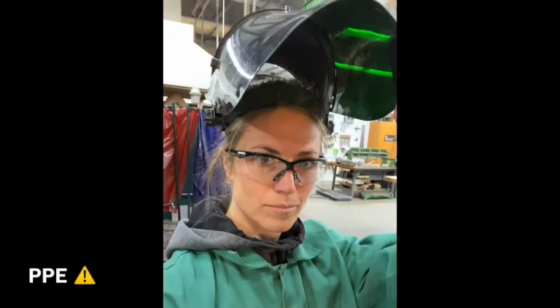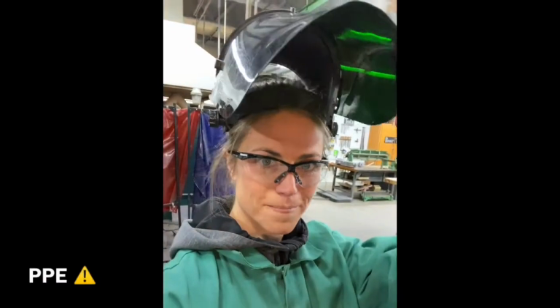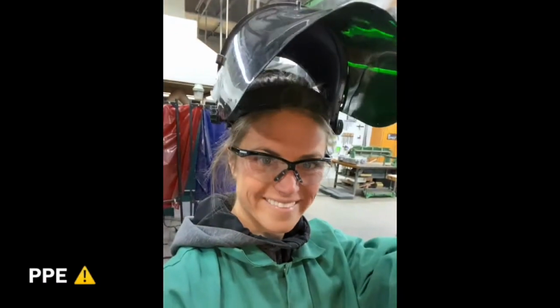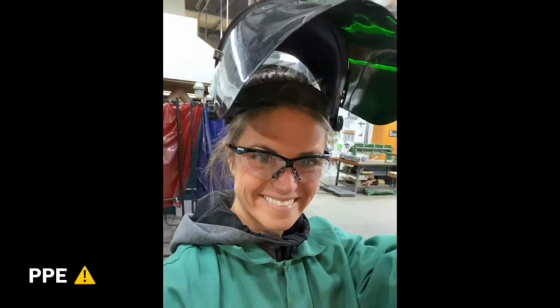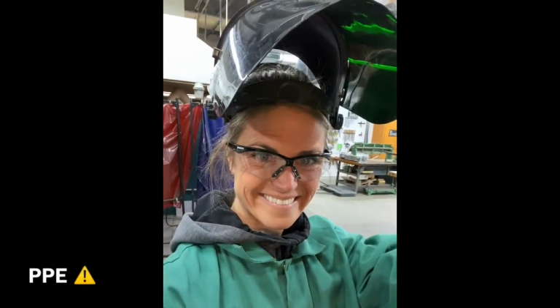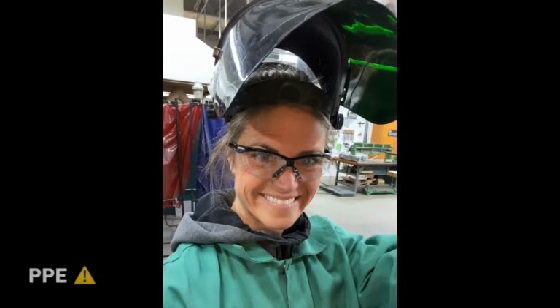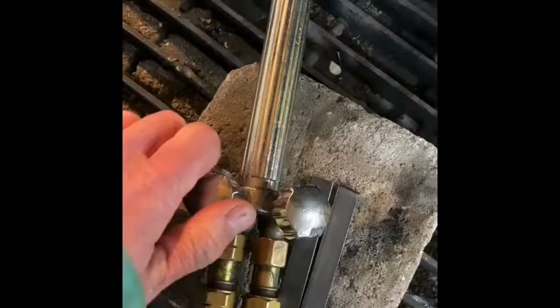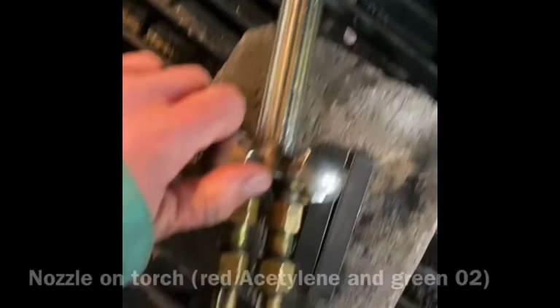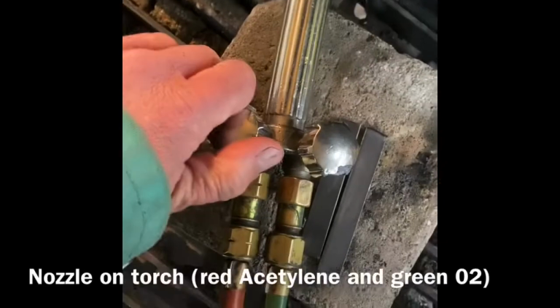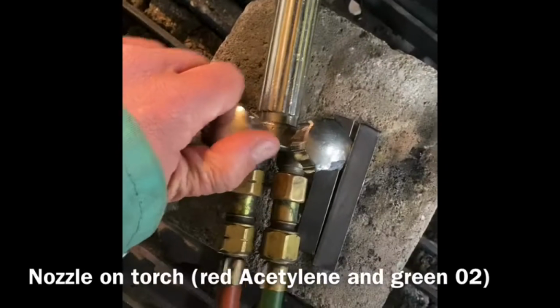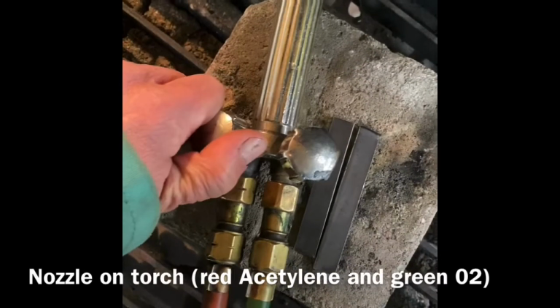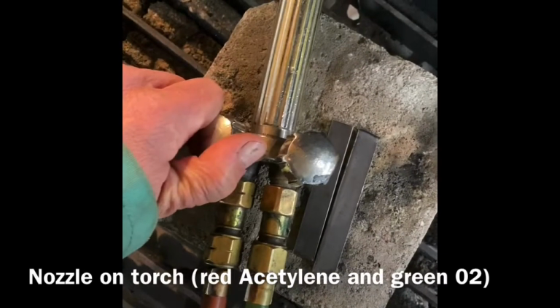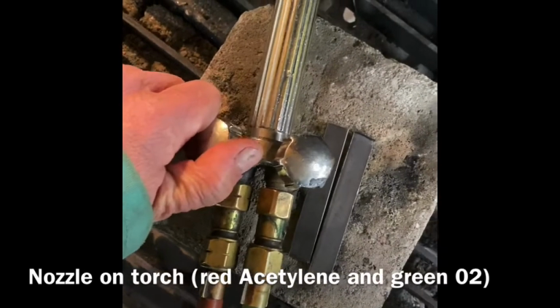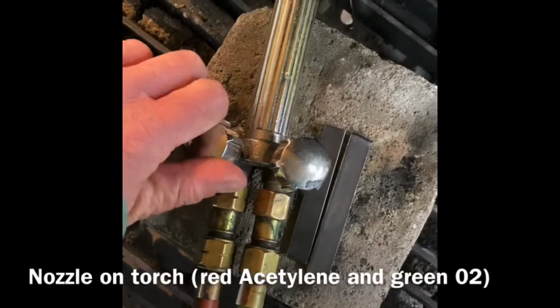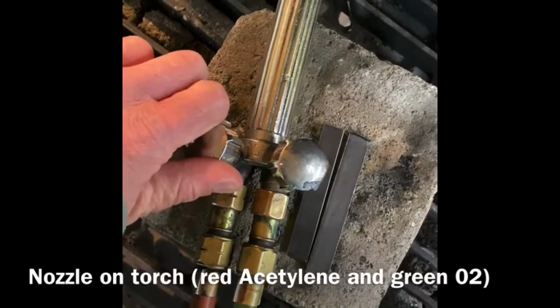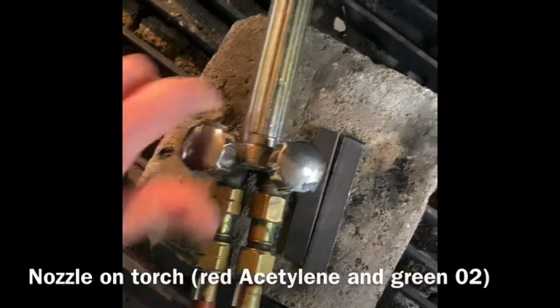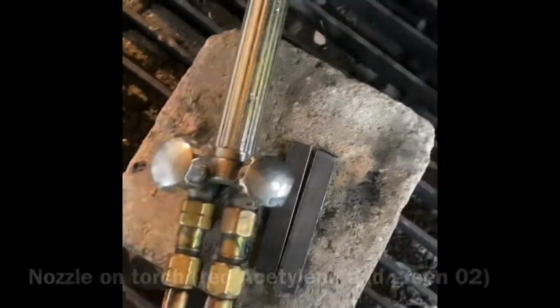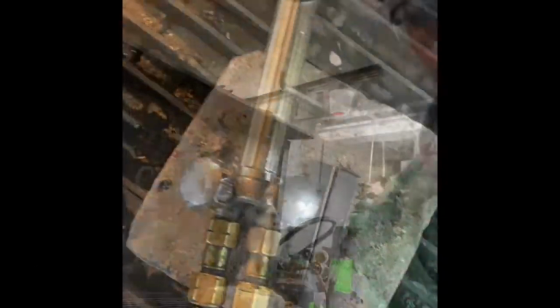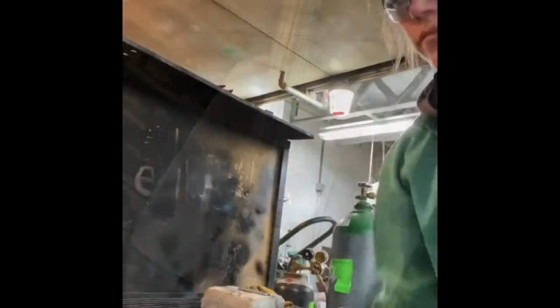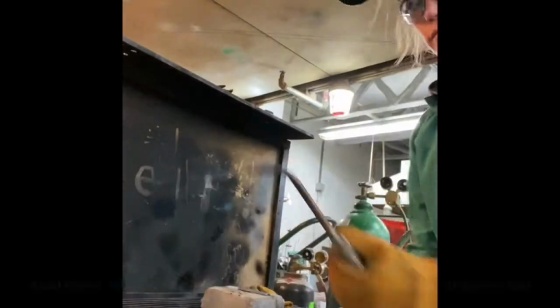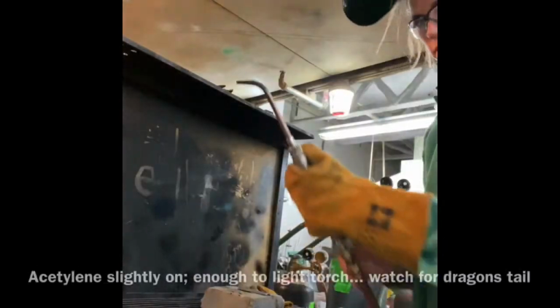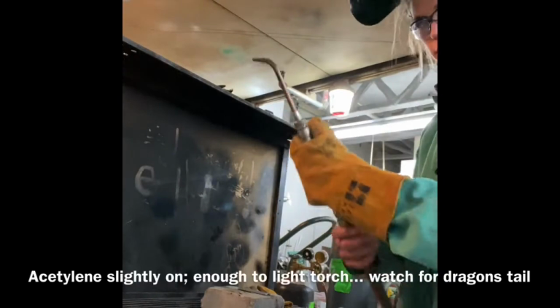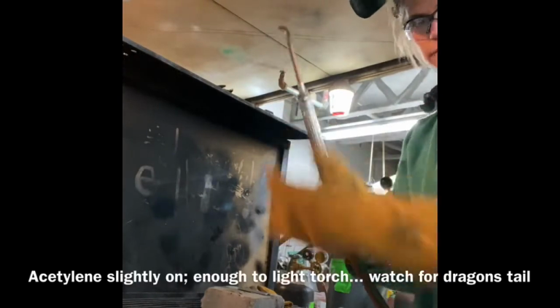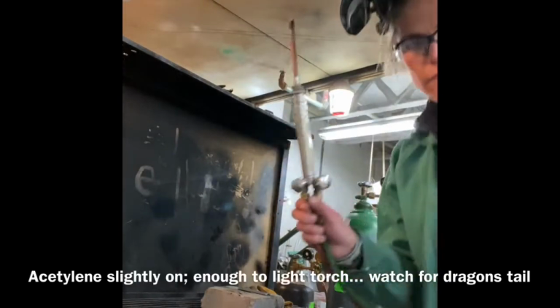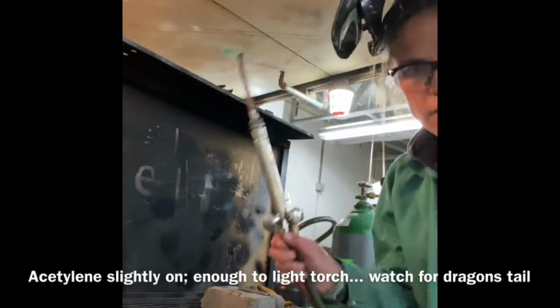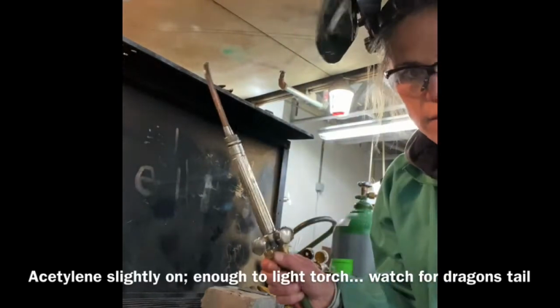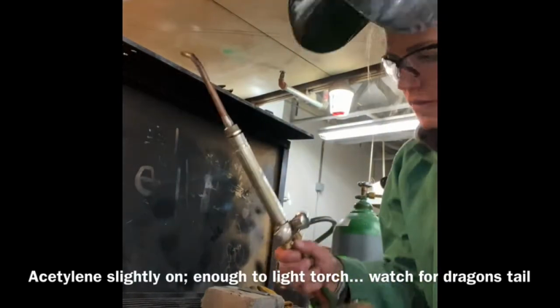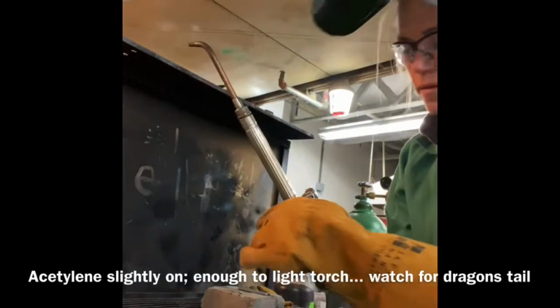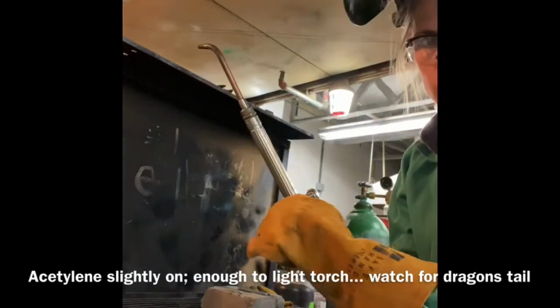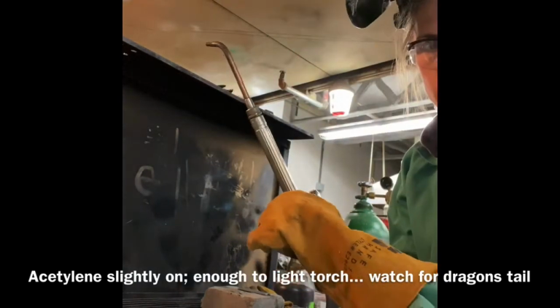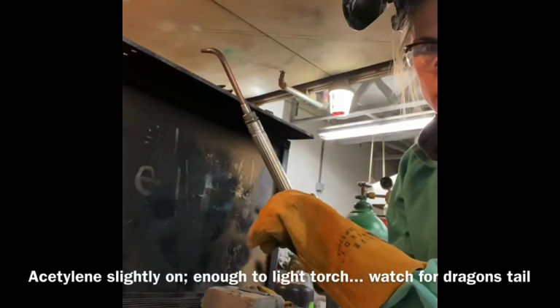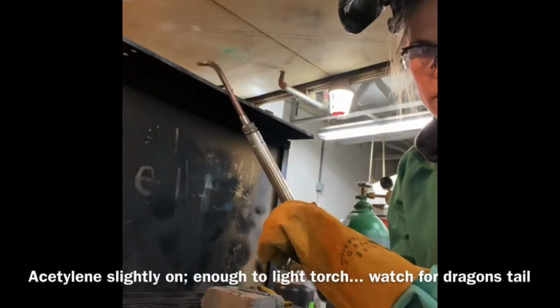Don't forget the correct PPE. Check your left nozzle, which is acetylene, and then make sure you have all accessories.